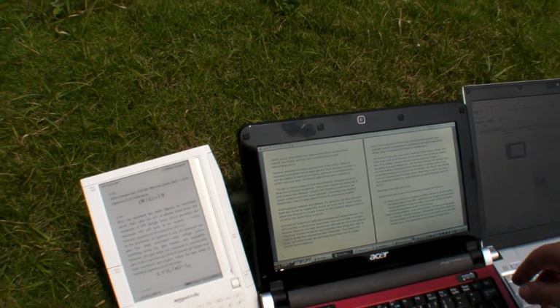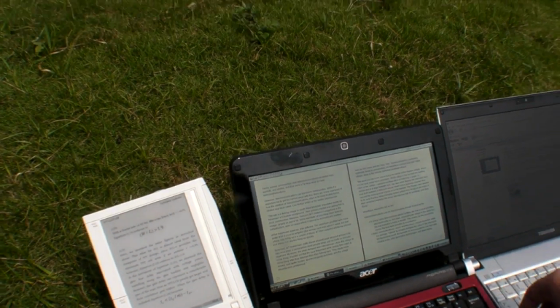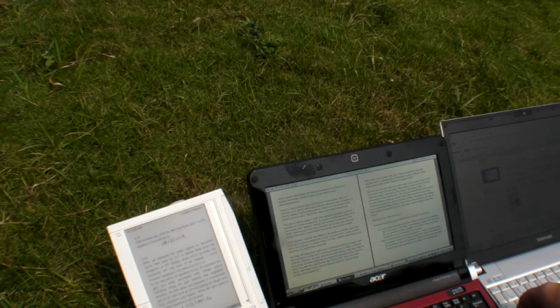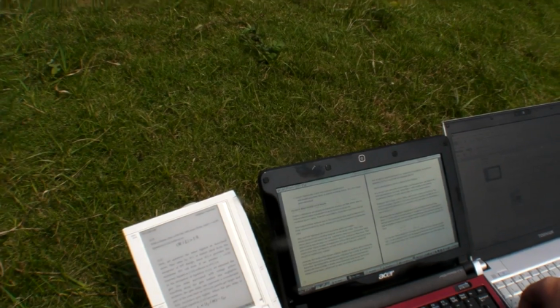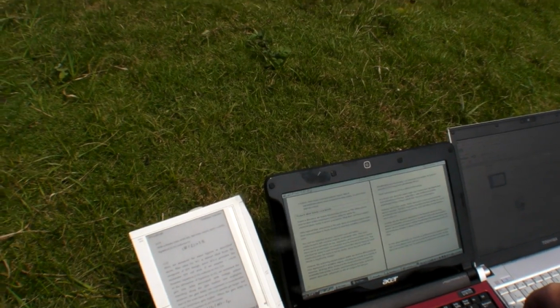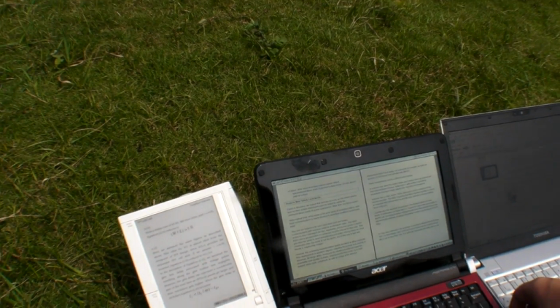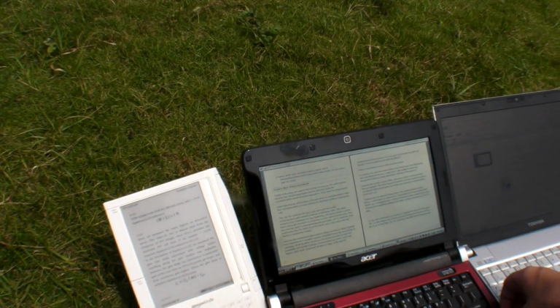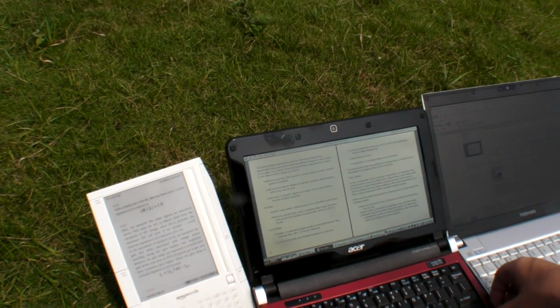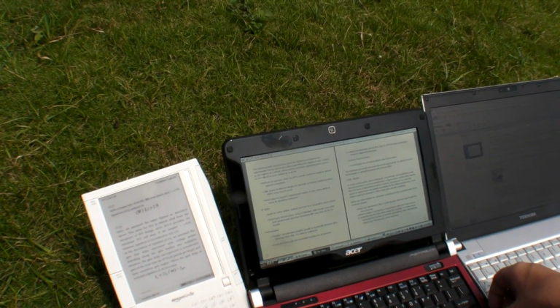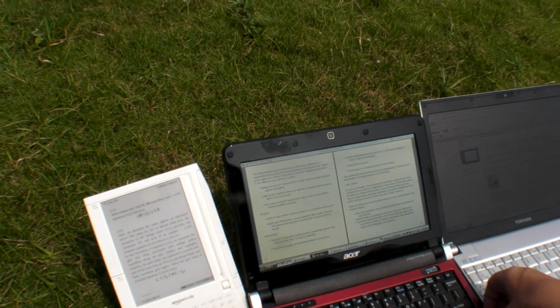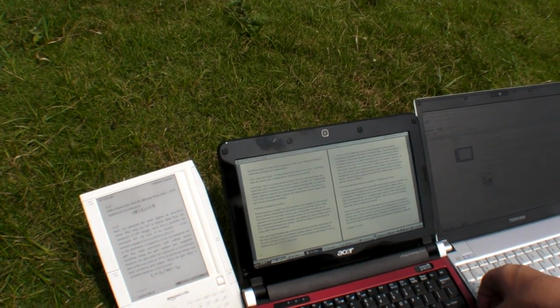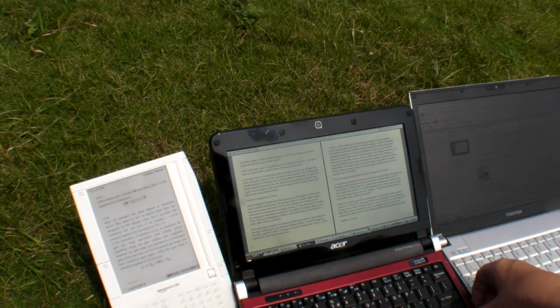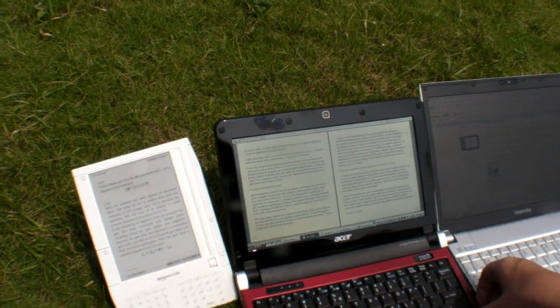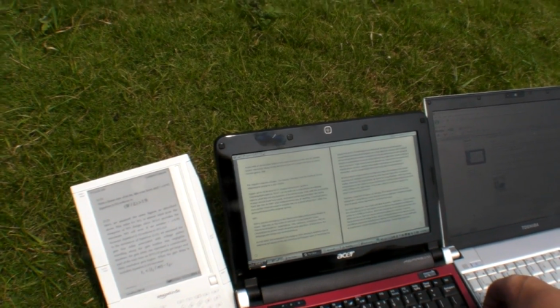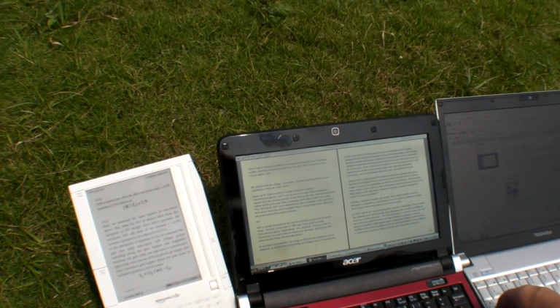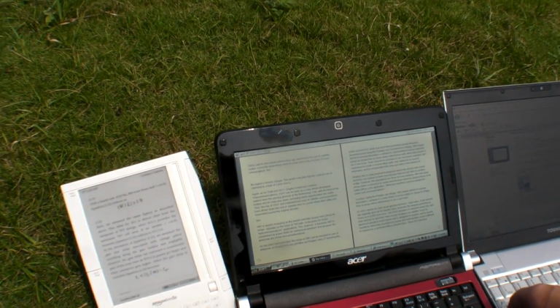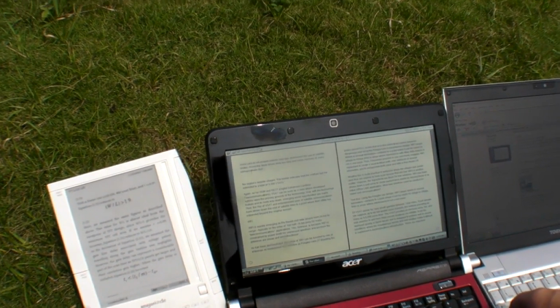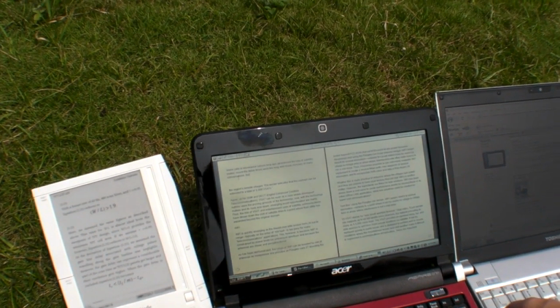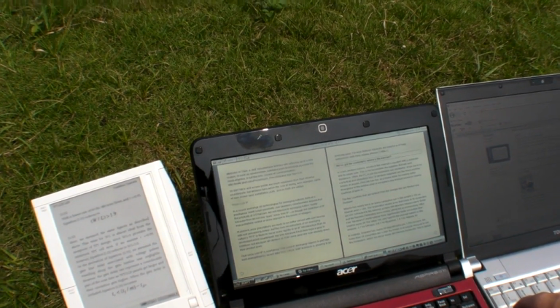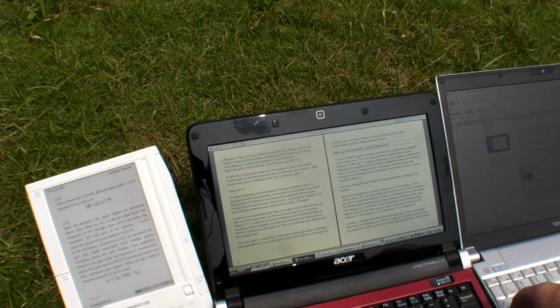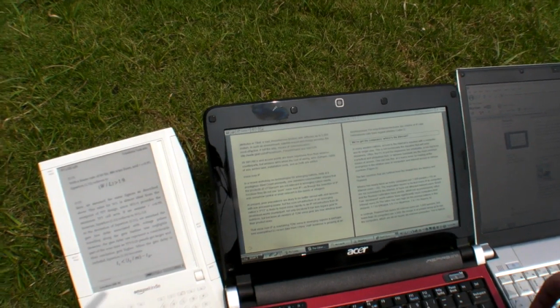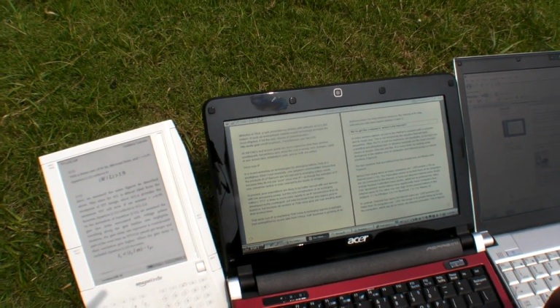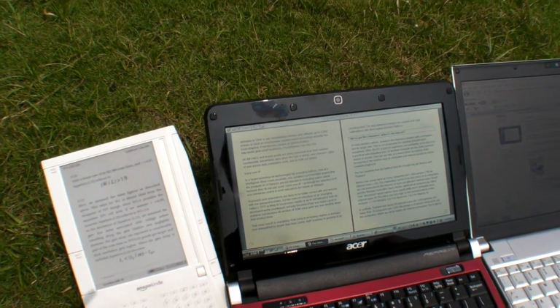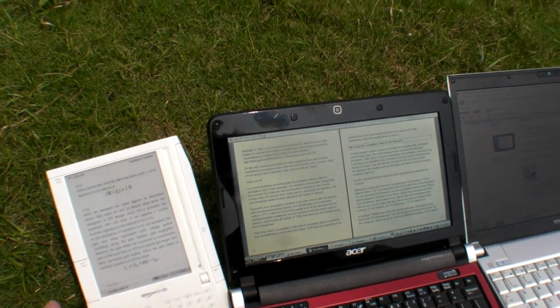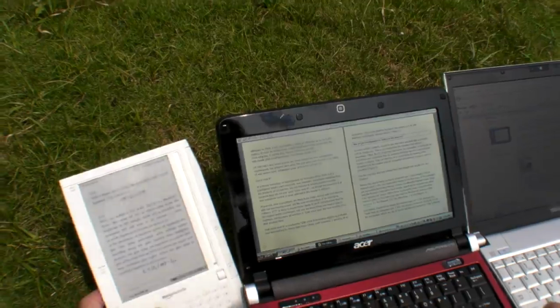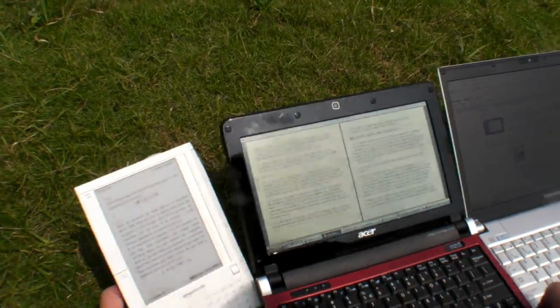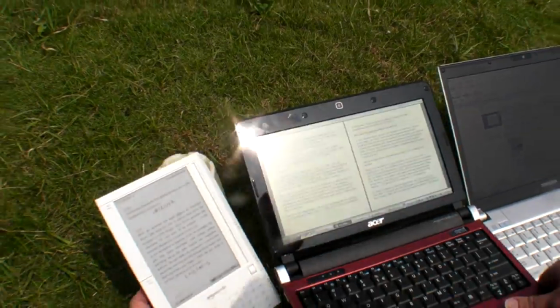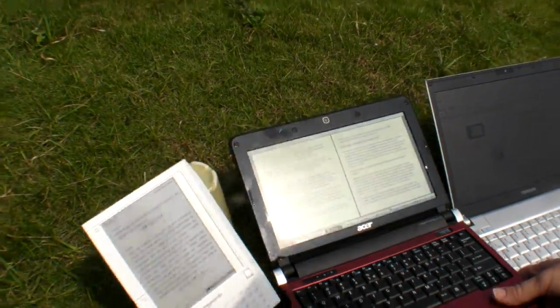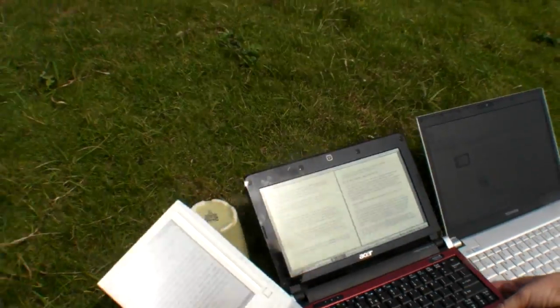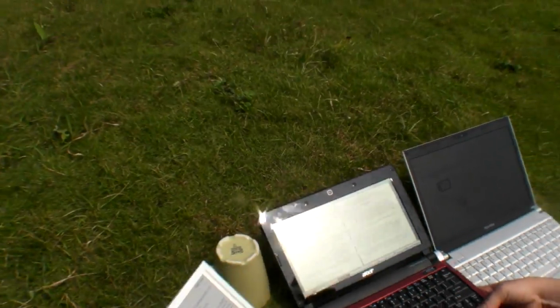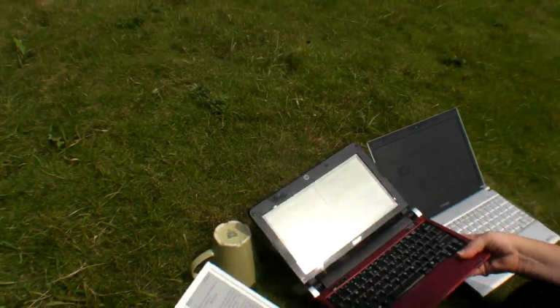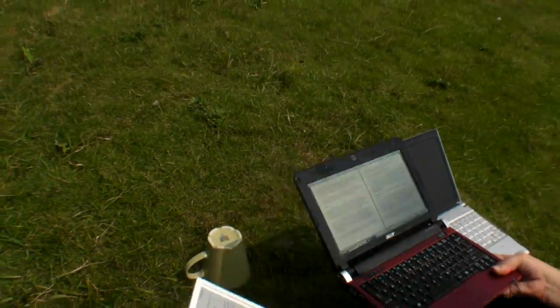Right now we're in direct sunlight, but people usually prefer going in the shade, and it actually performs even better in the shade. So let's take them into the shade.